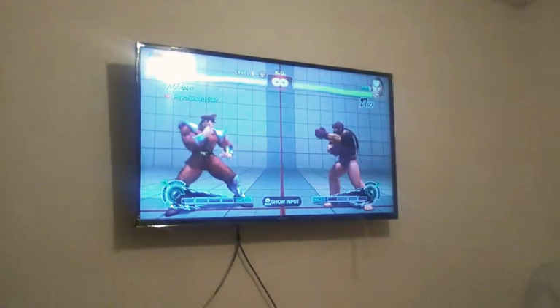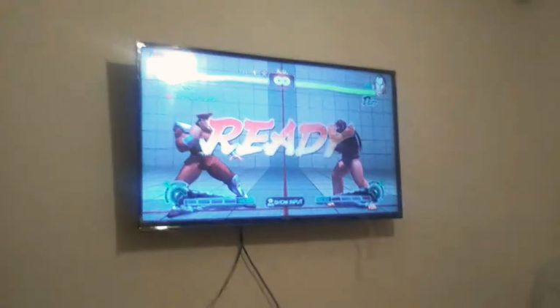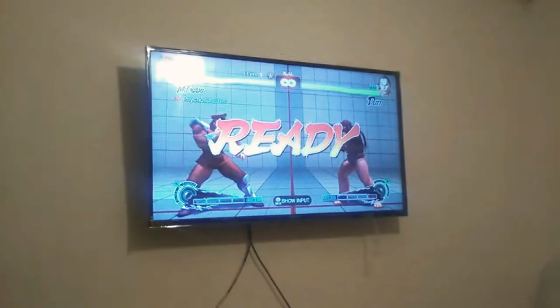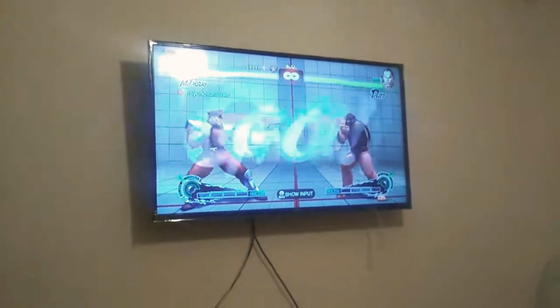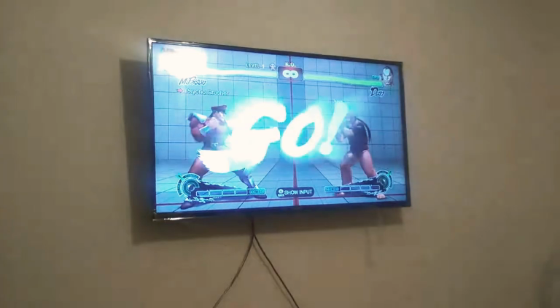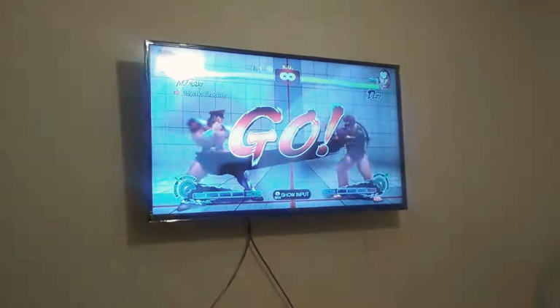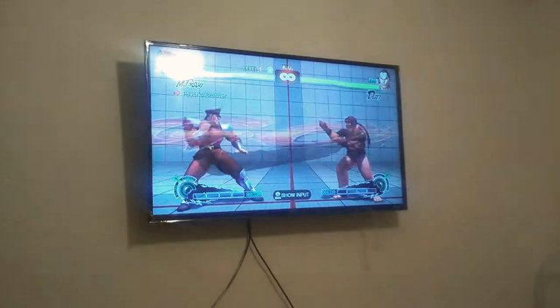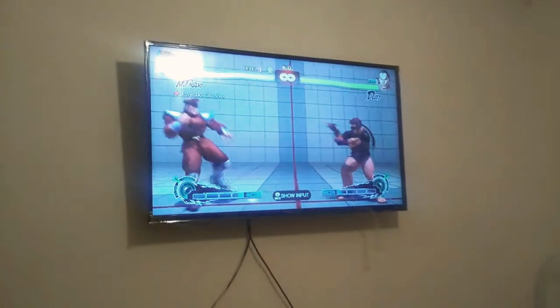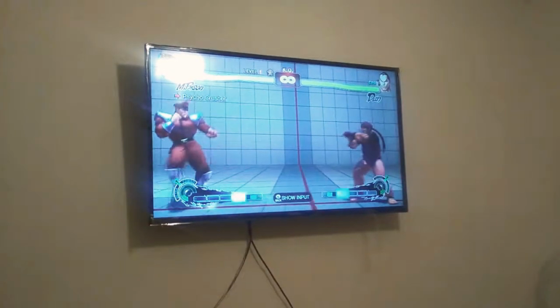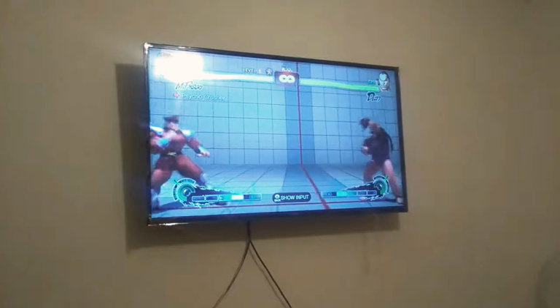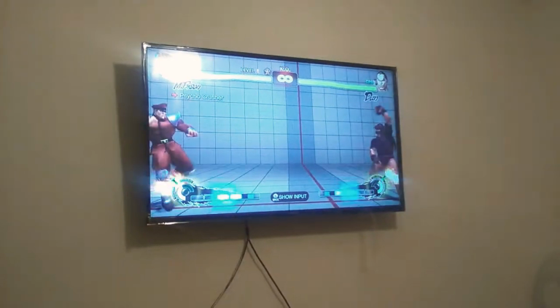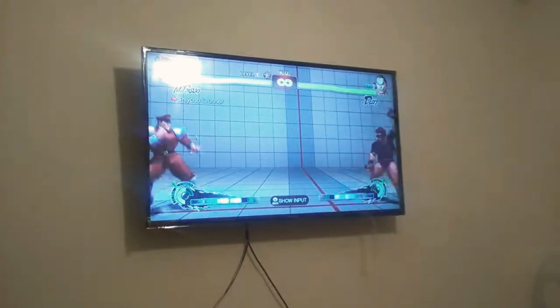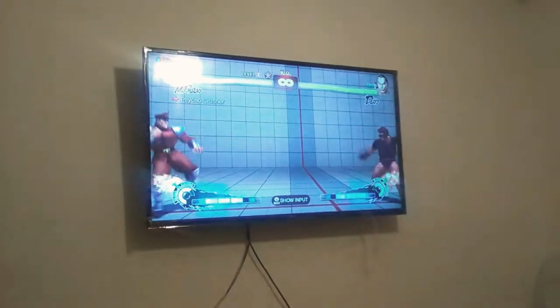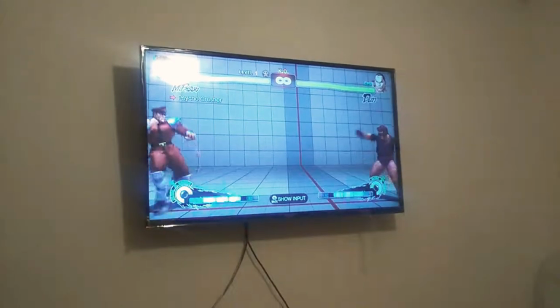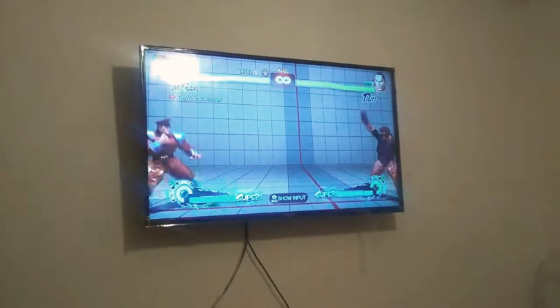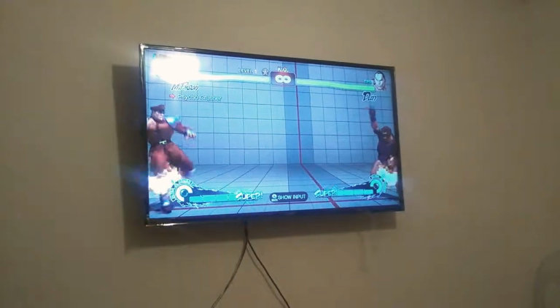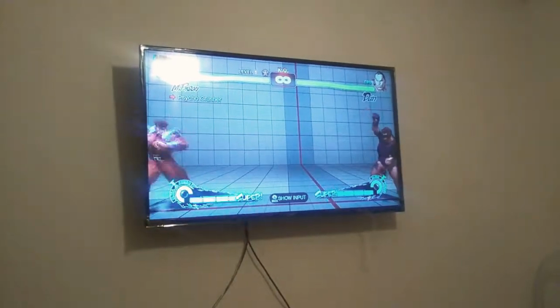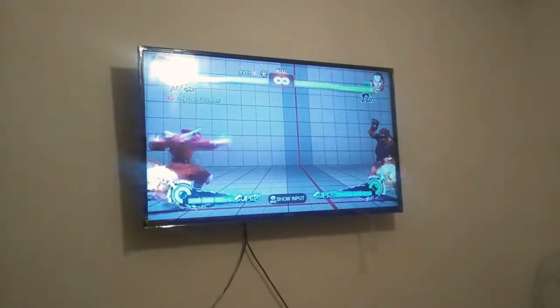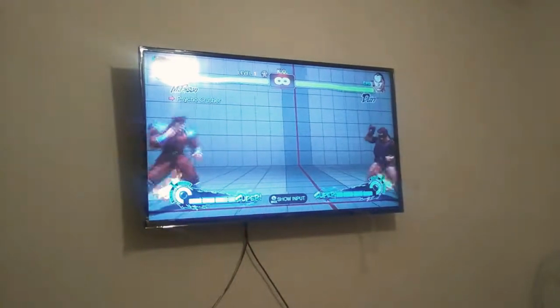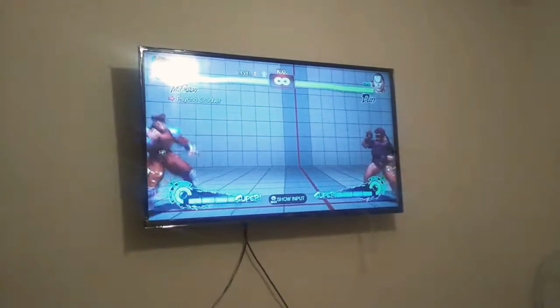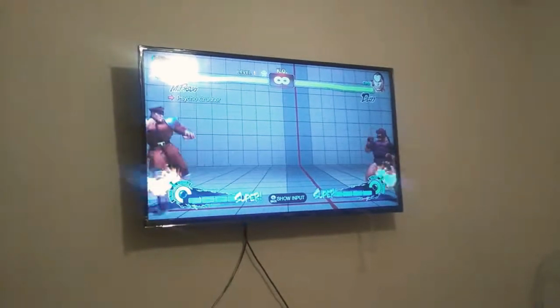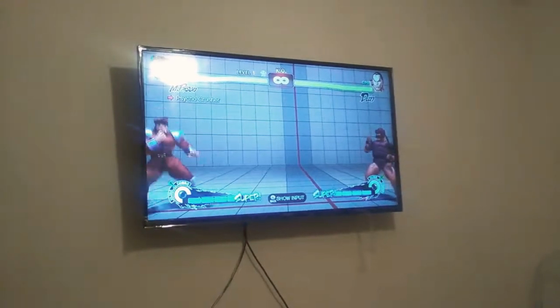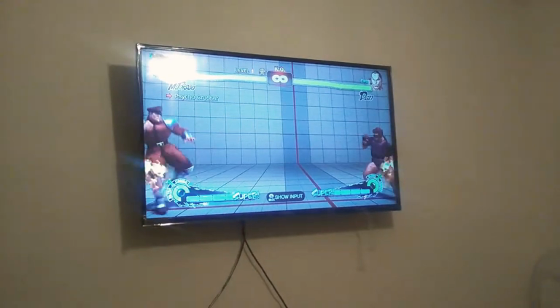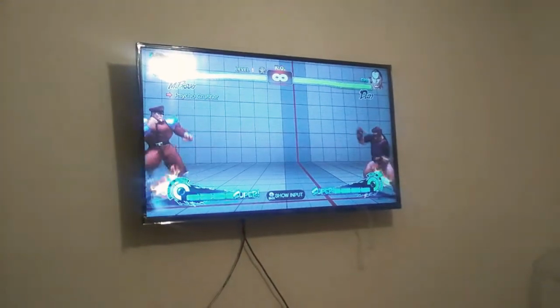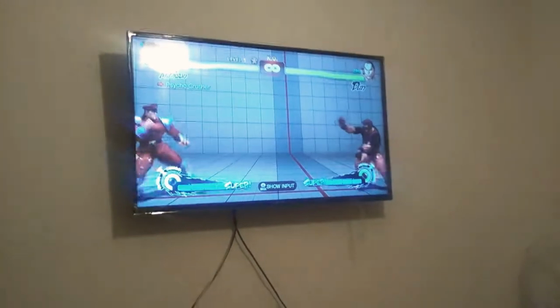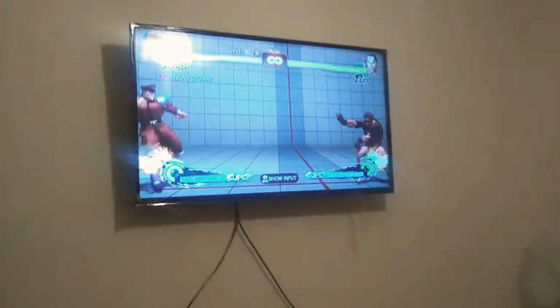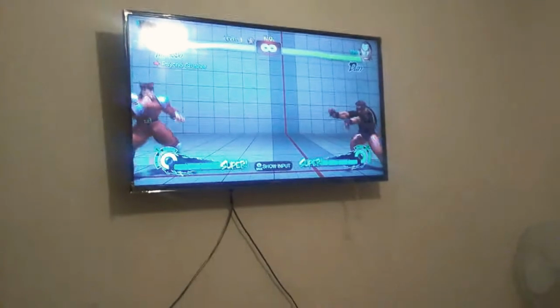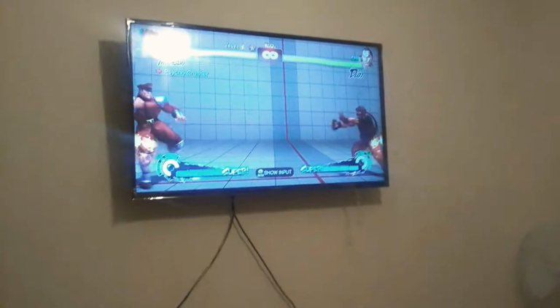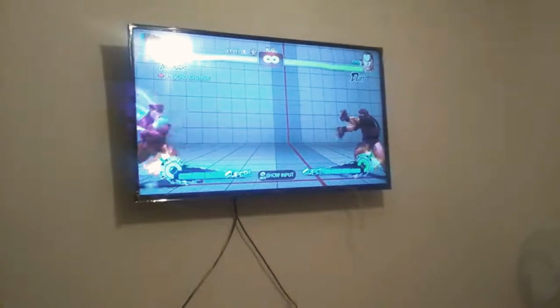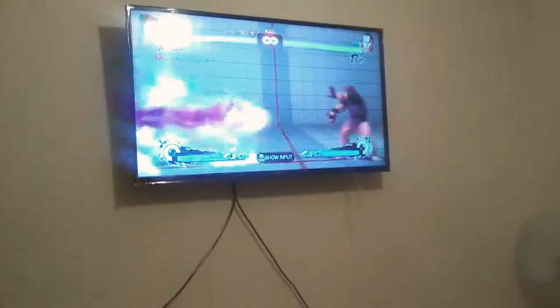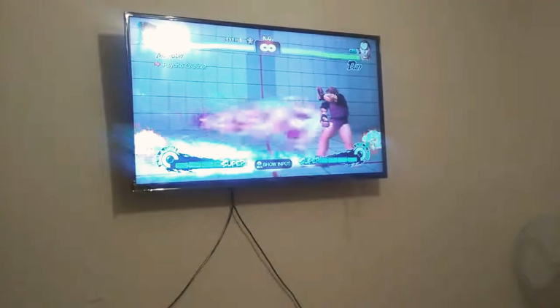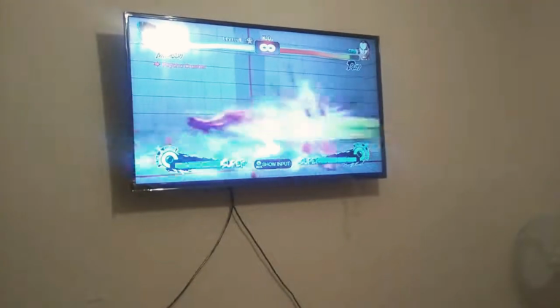Okay guys, now I'm going to show you on the screen. Look guys — you go back, forward, there.